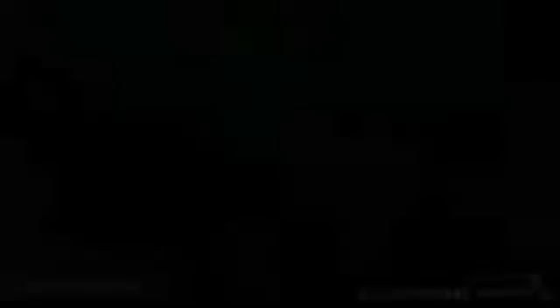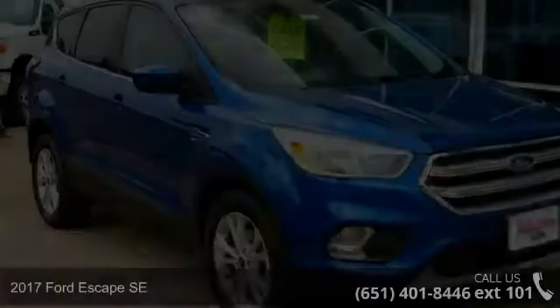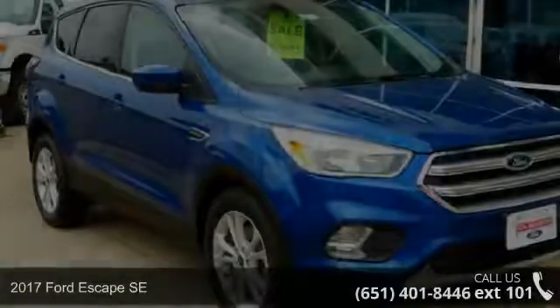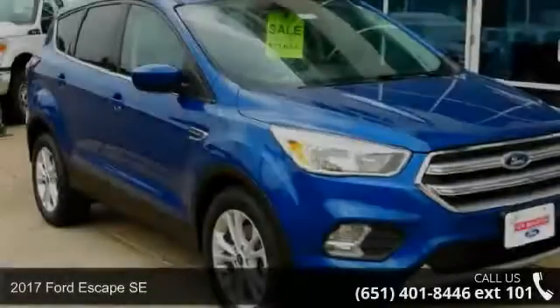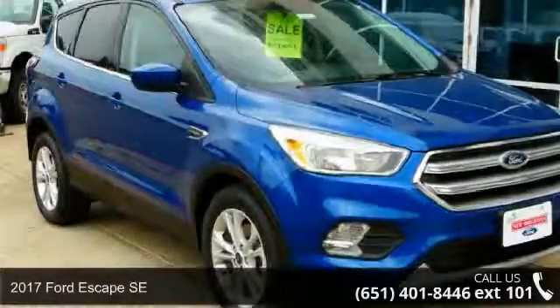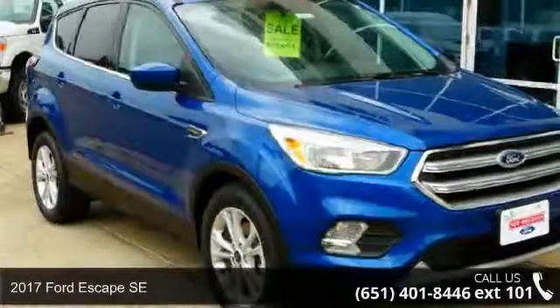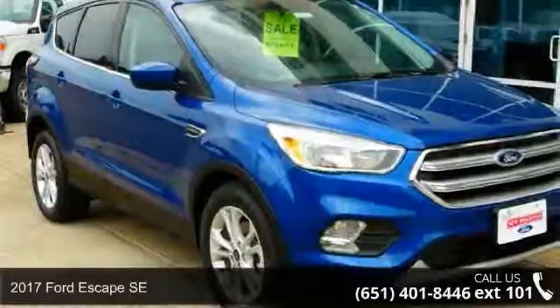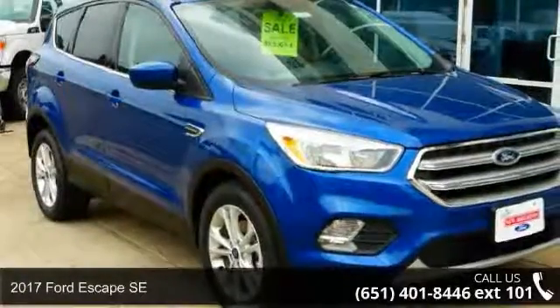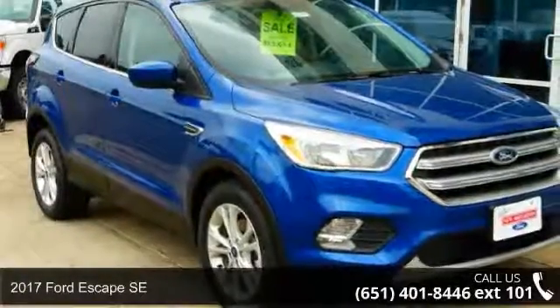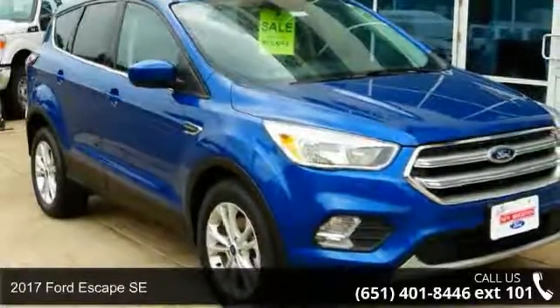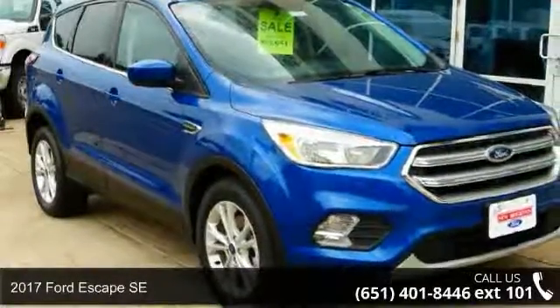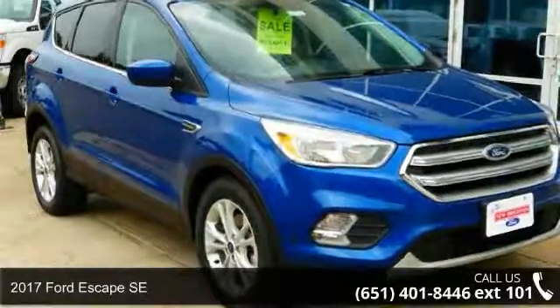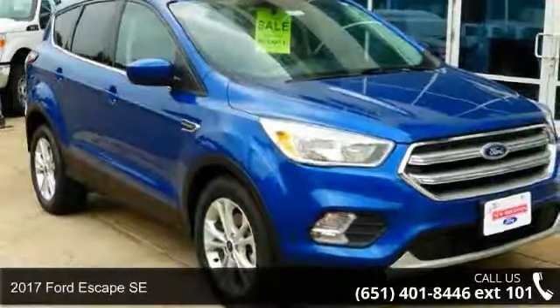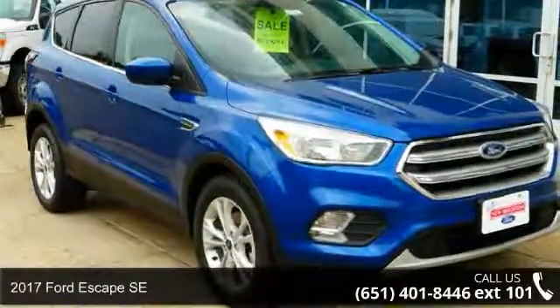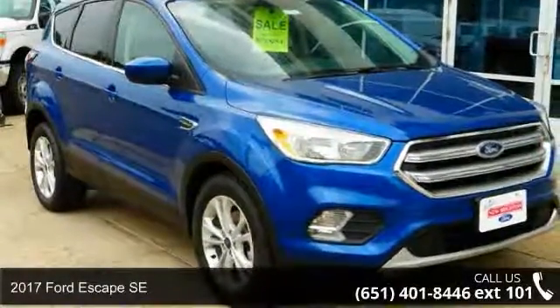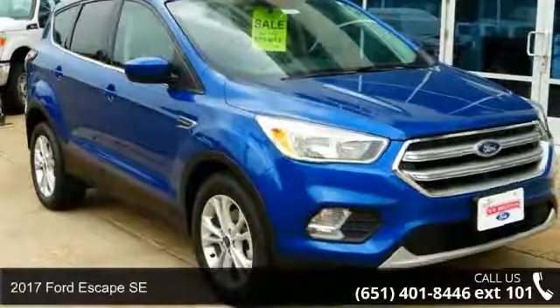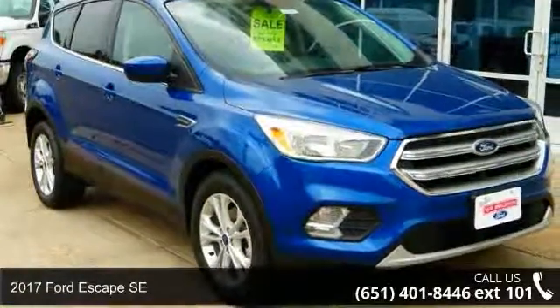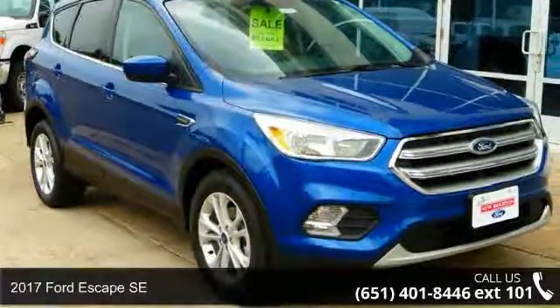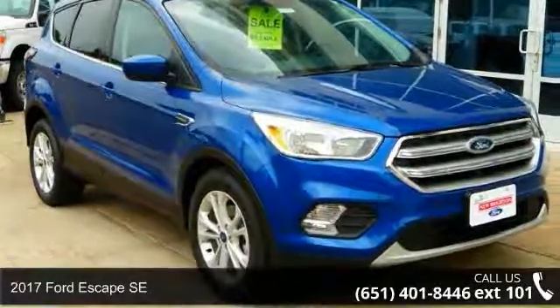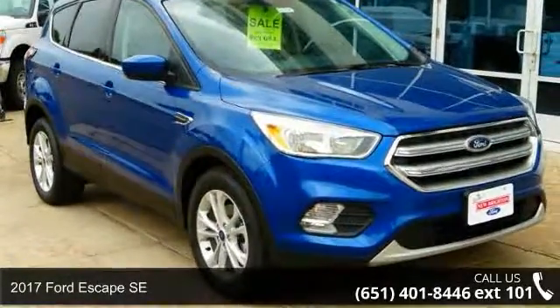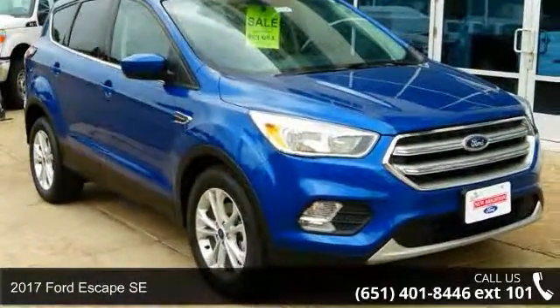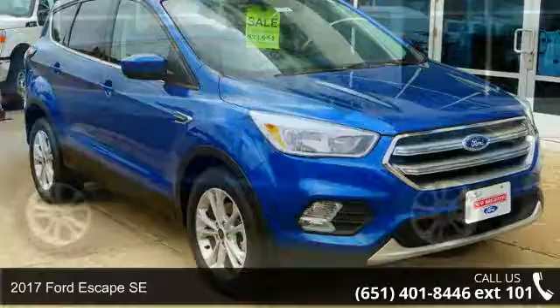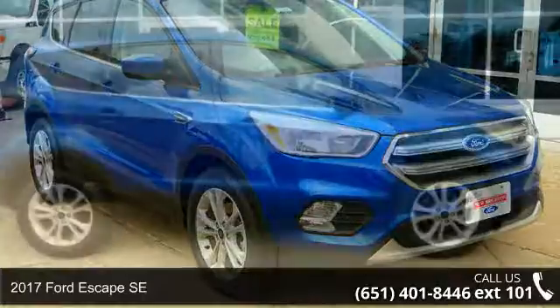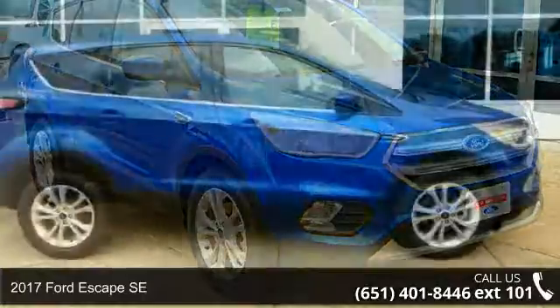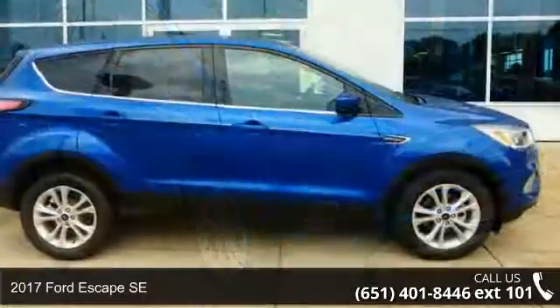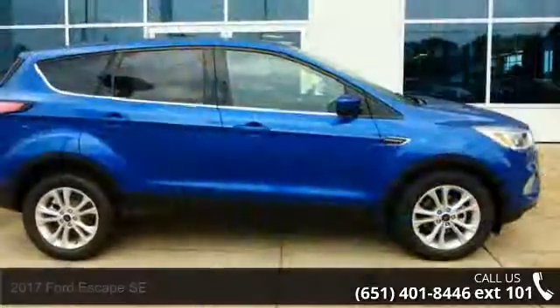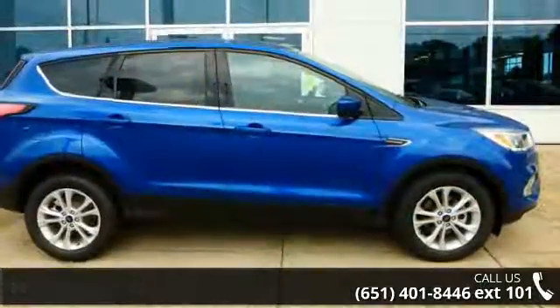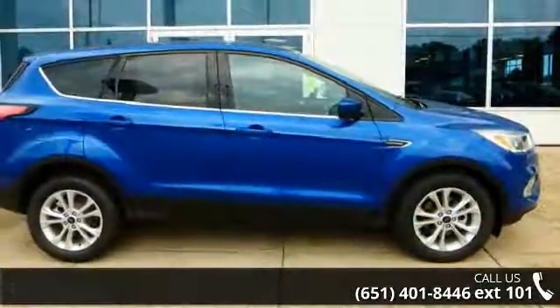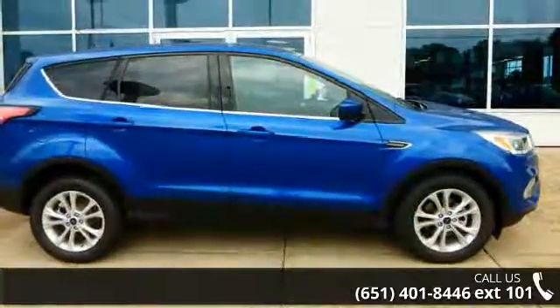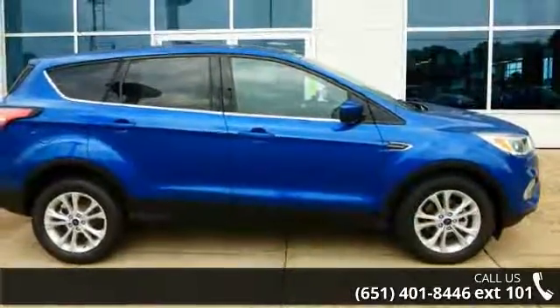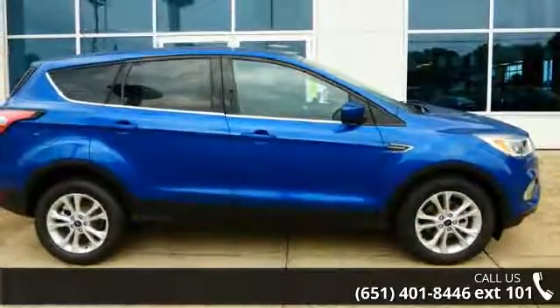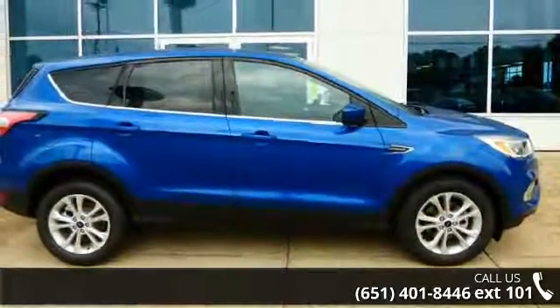Arrive in style with this 2017 Ford Escape SE. If you are looking for an automobile with great features, look no further.